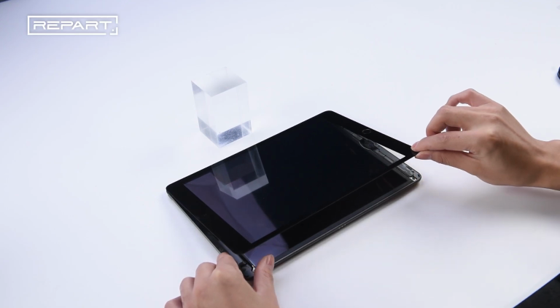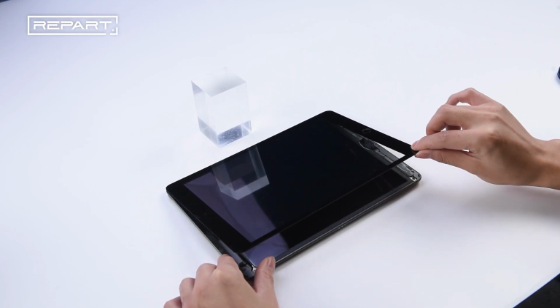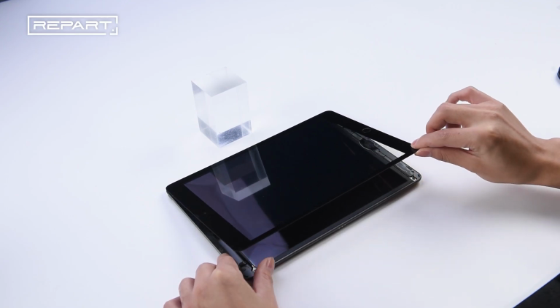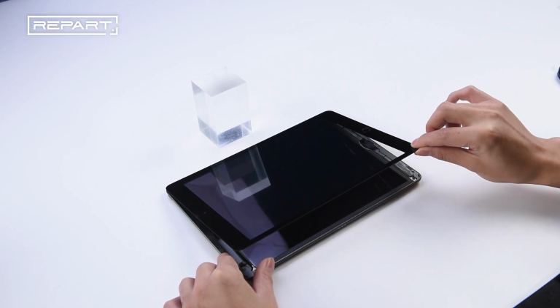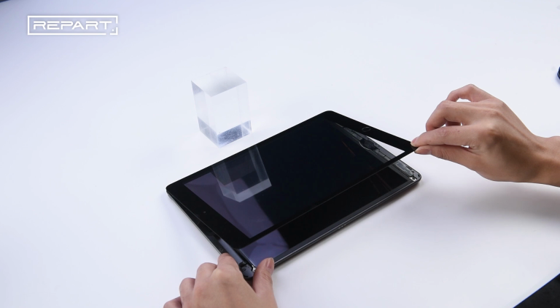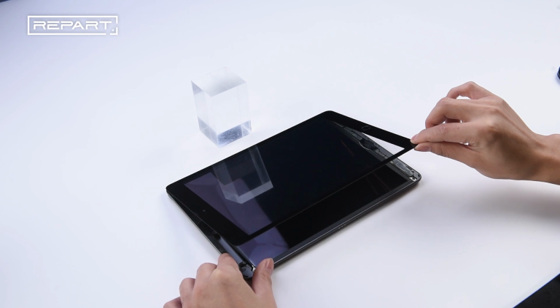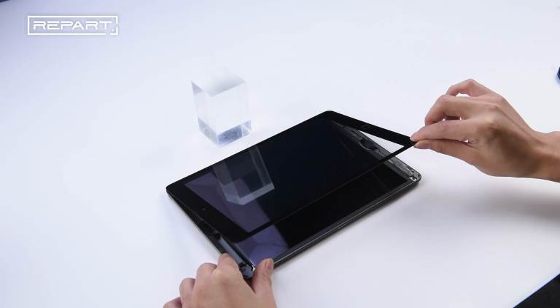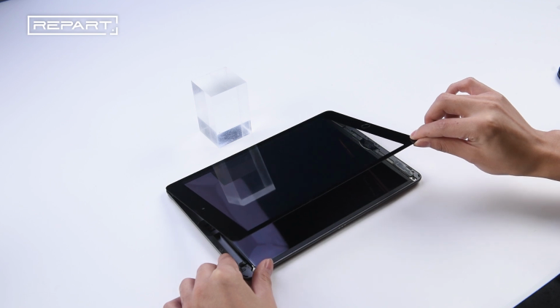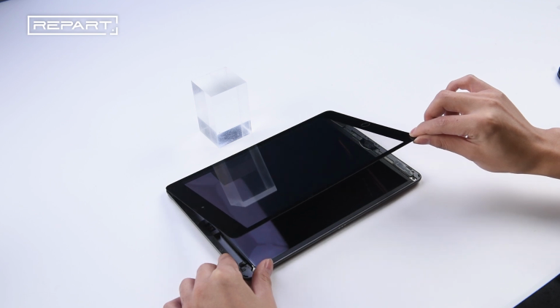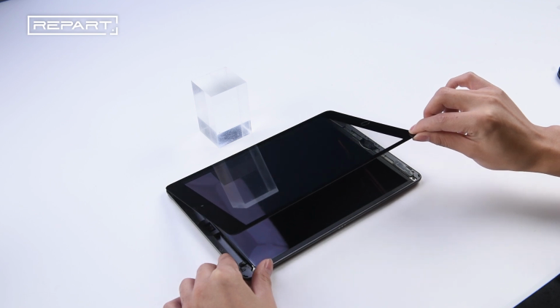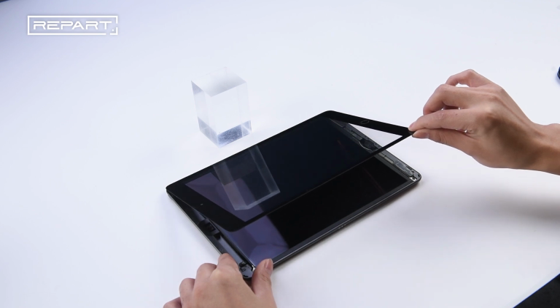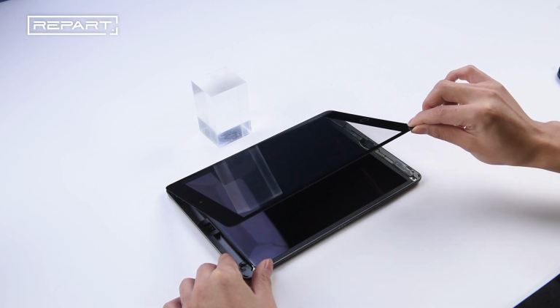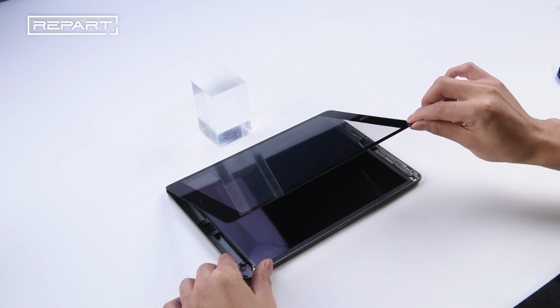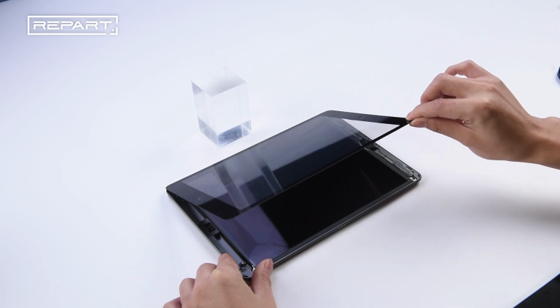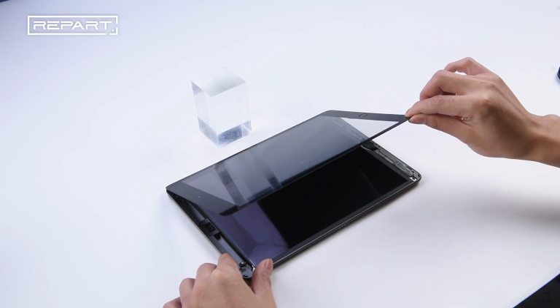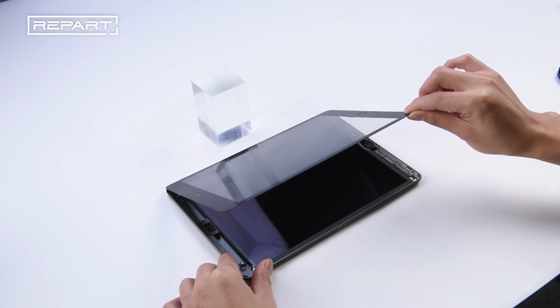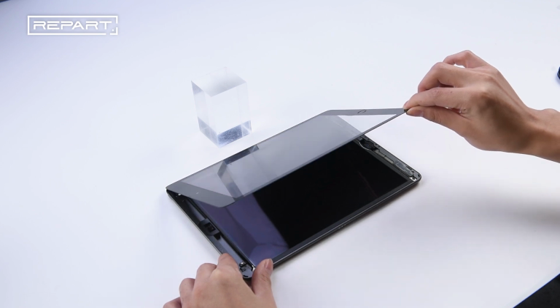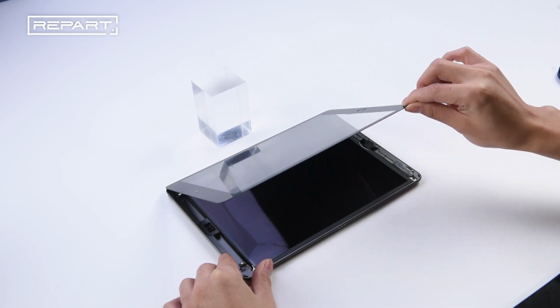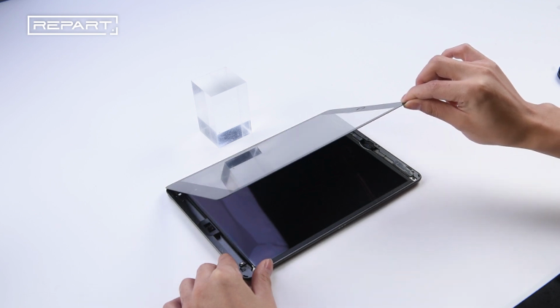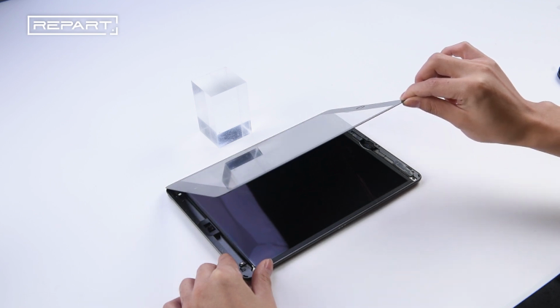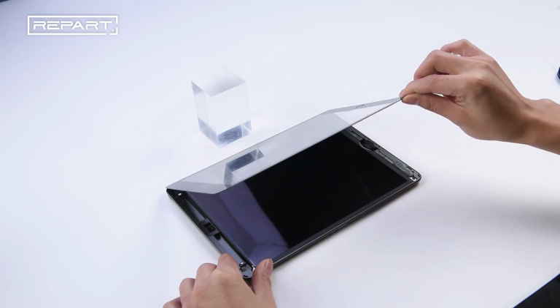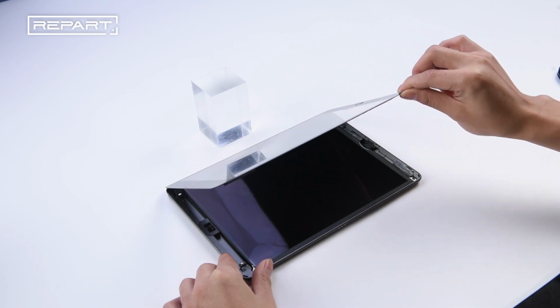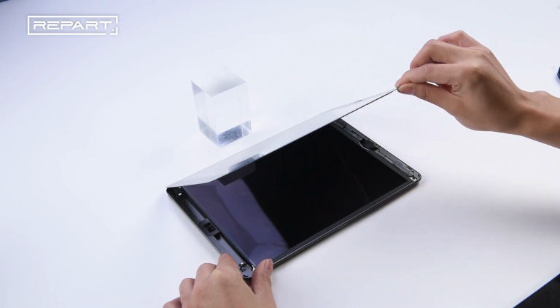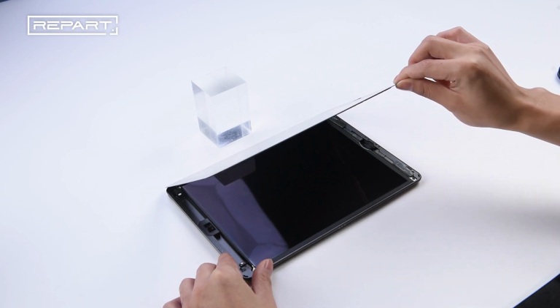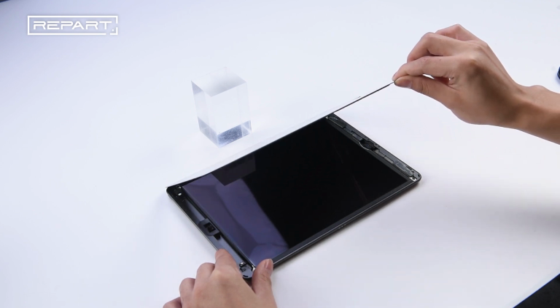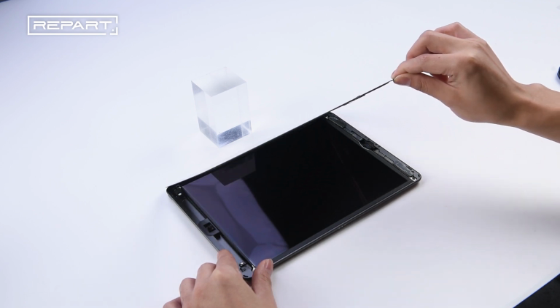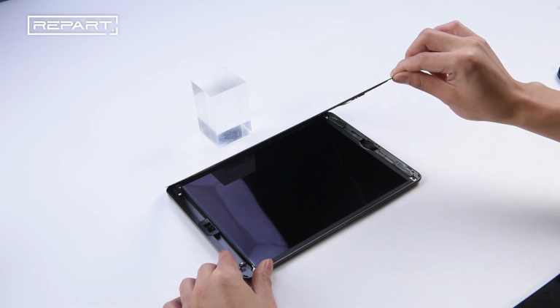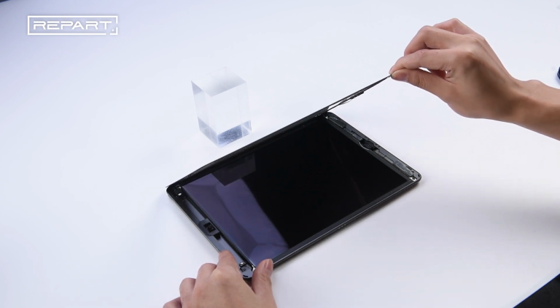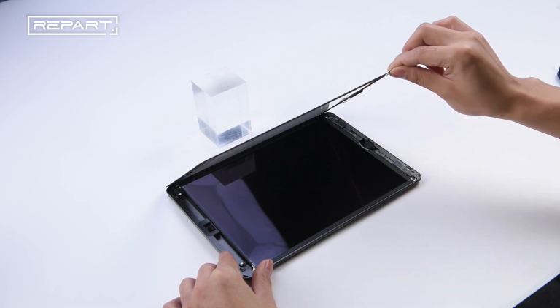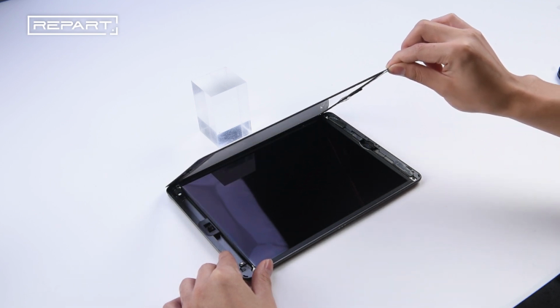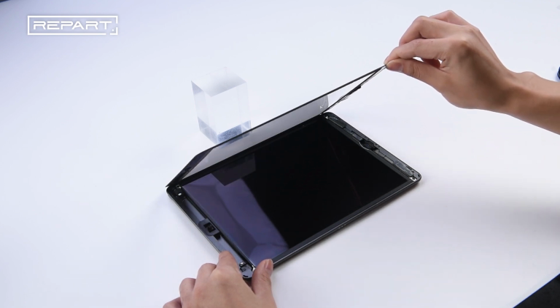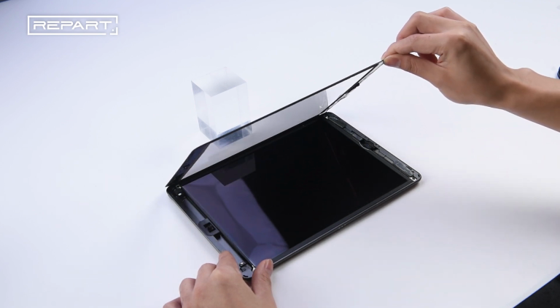Lift the left edge of the digitizer upwards and lean it against a stable surface for support.